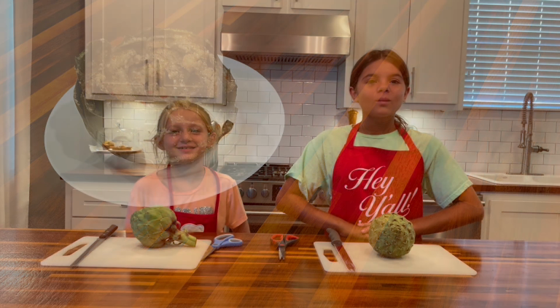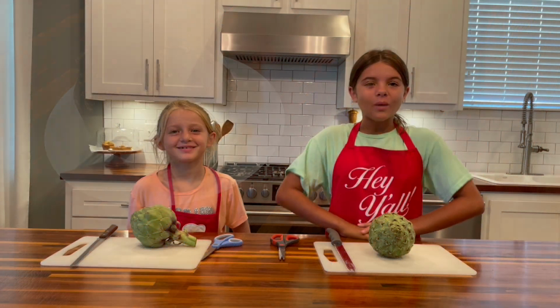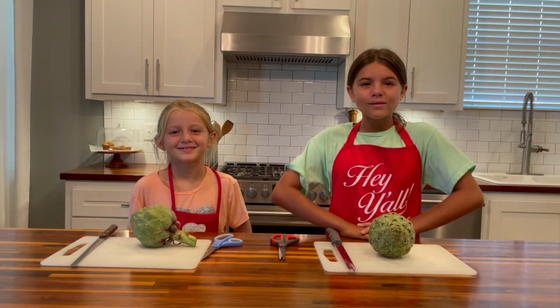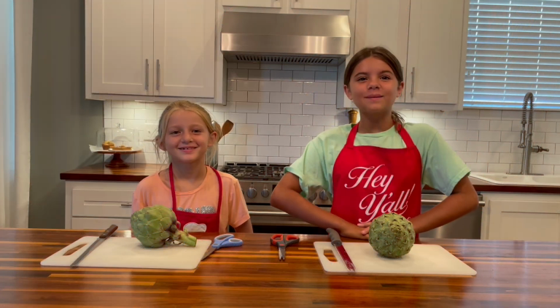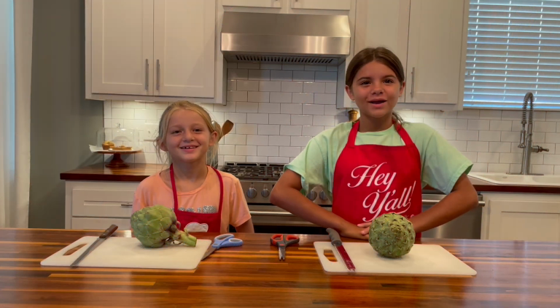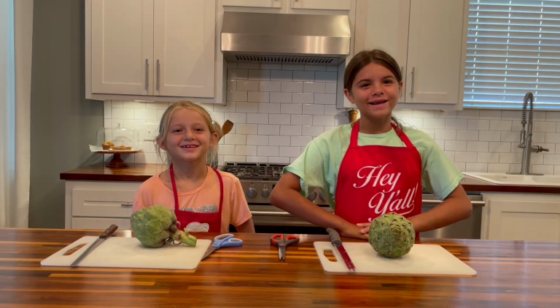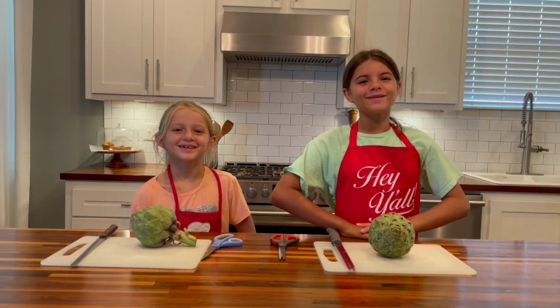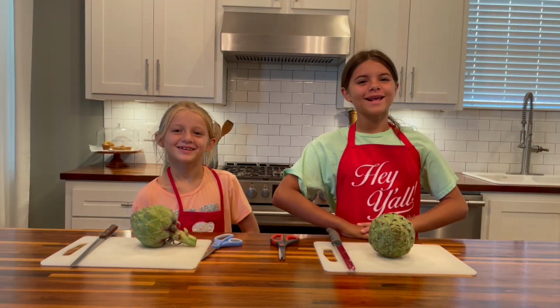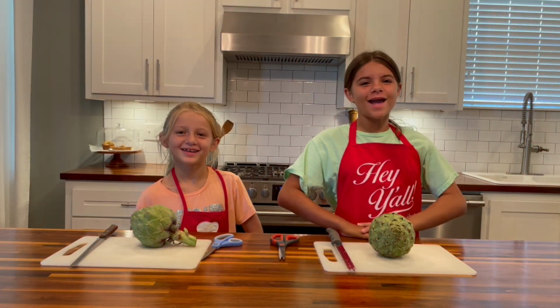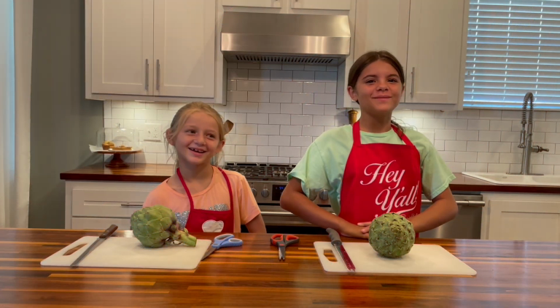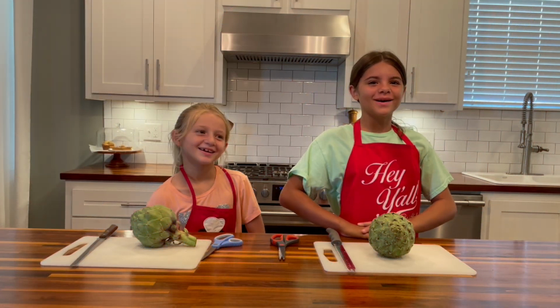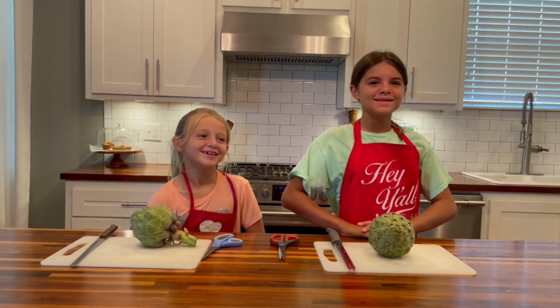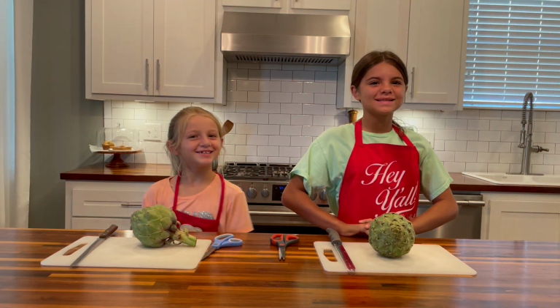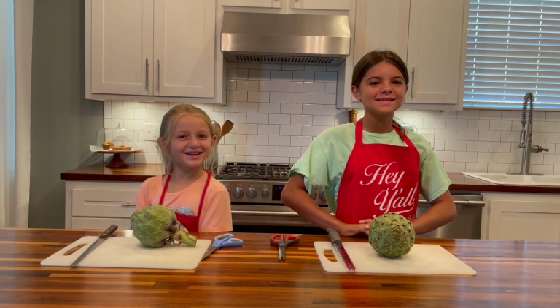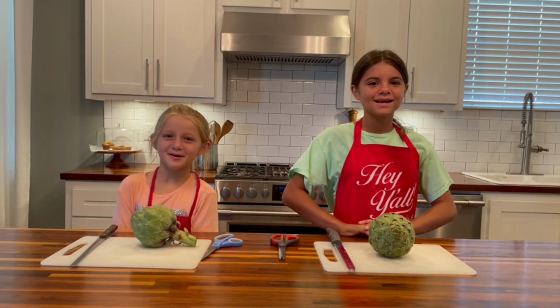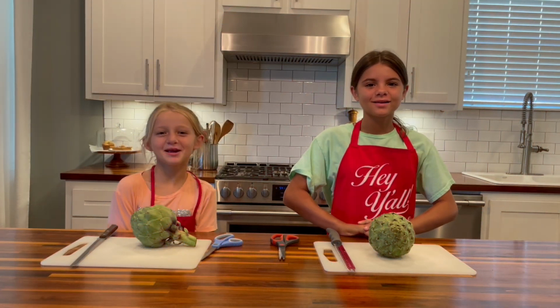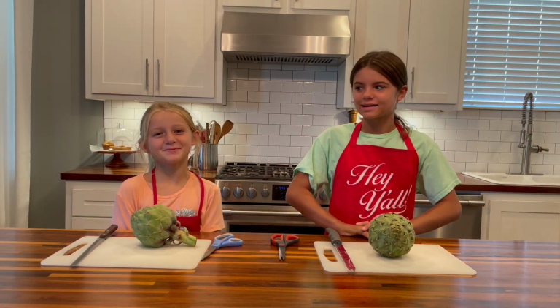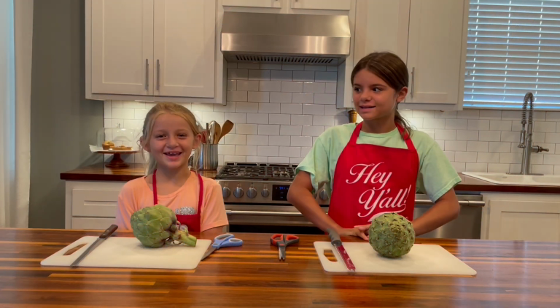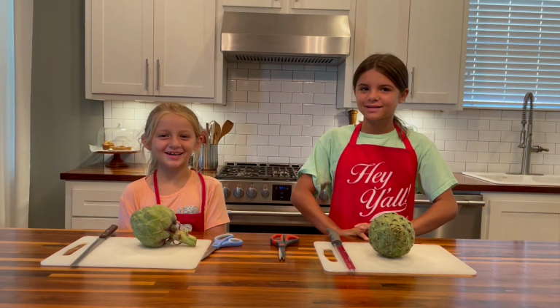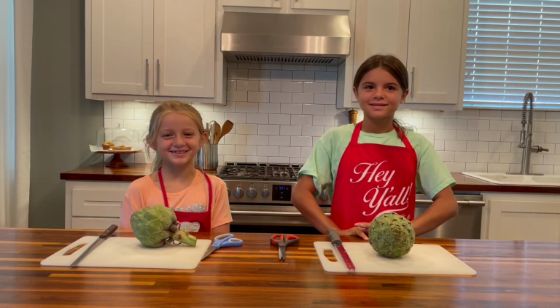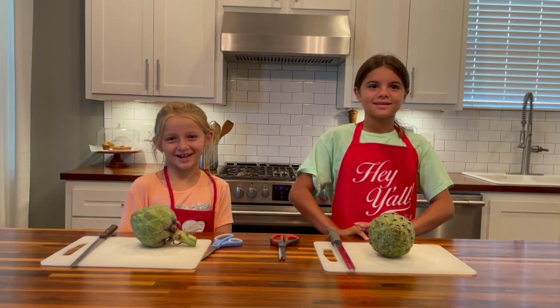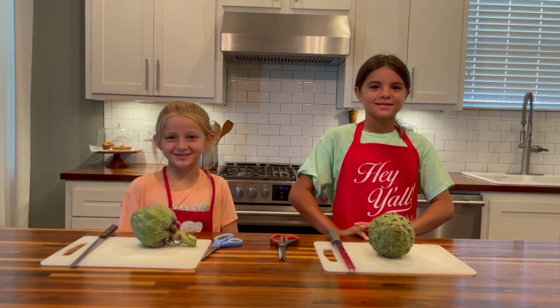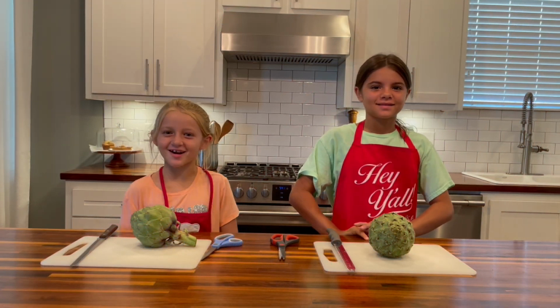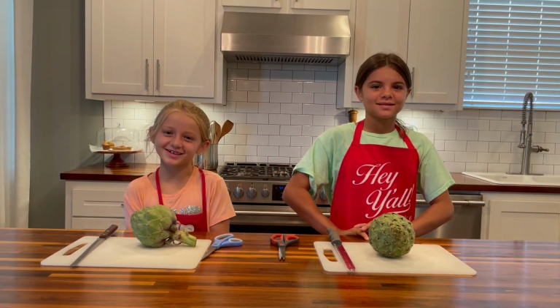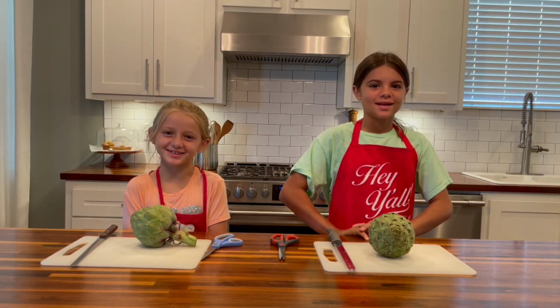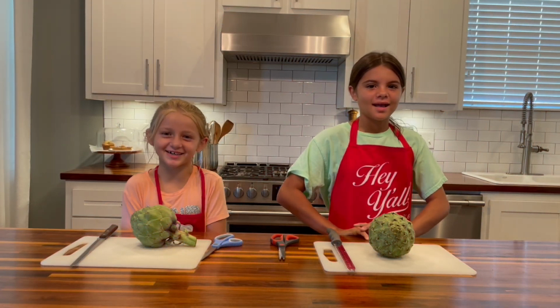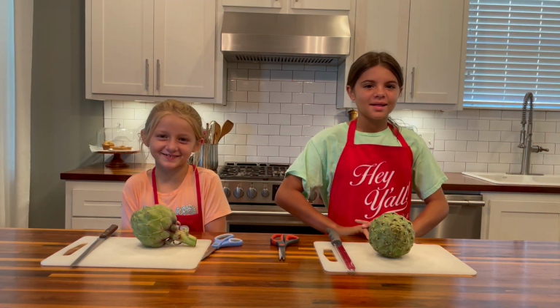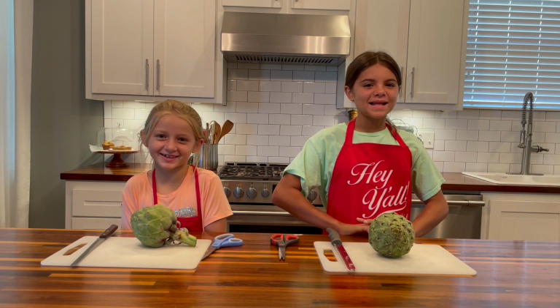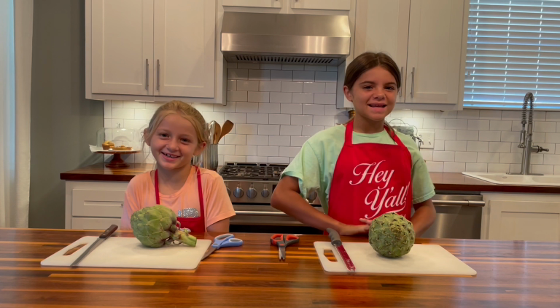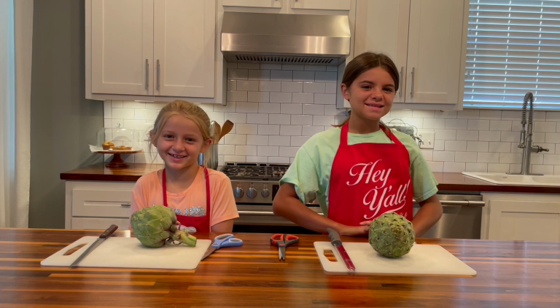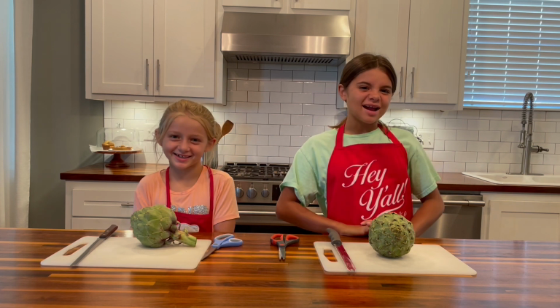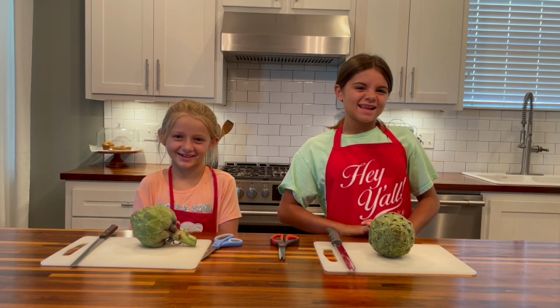Welcome to Cooking with the Campos. Today we are making a stuffed artichoke. Let's get started.